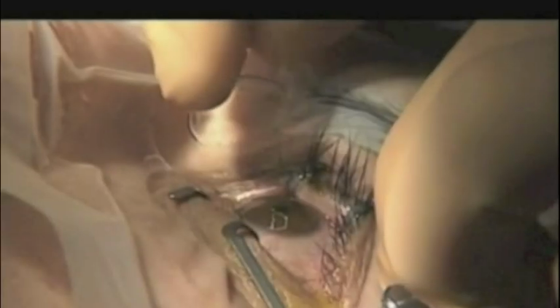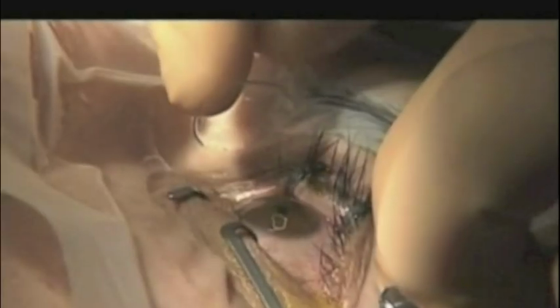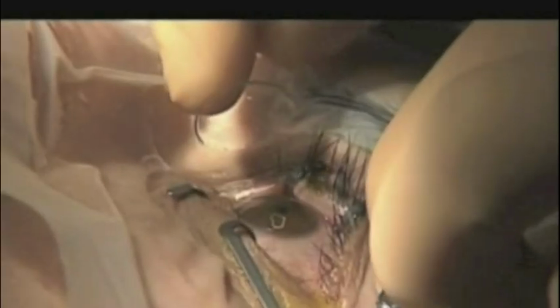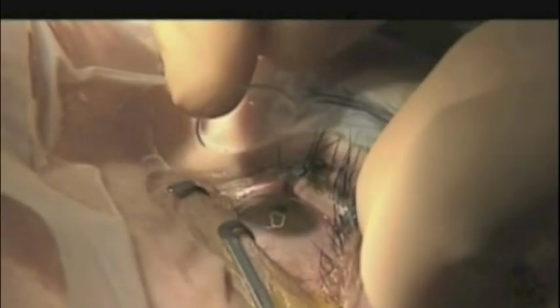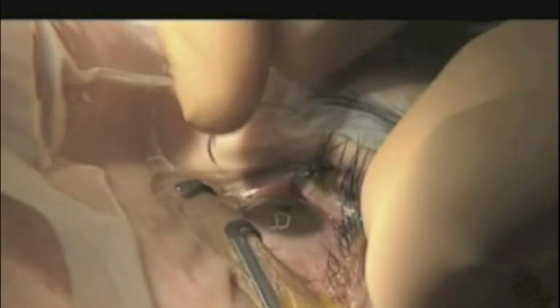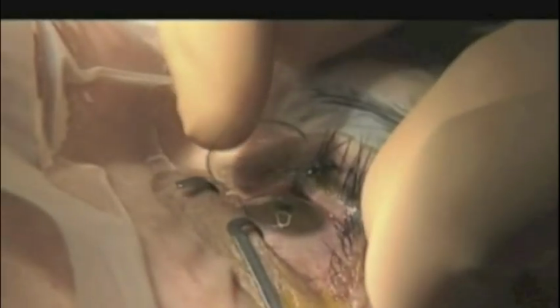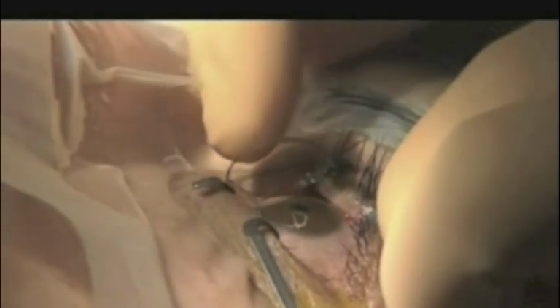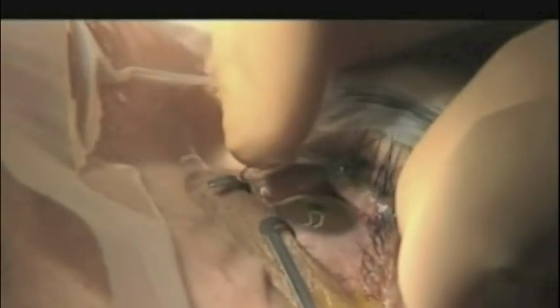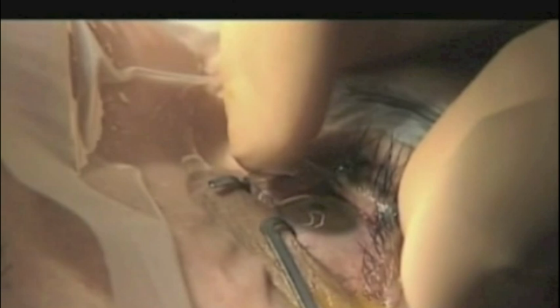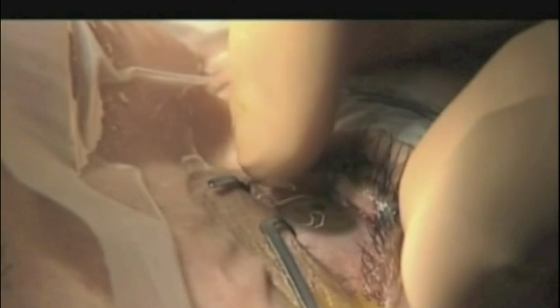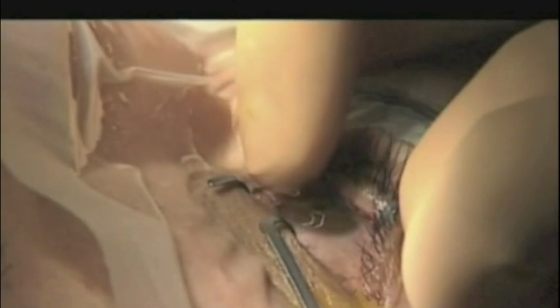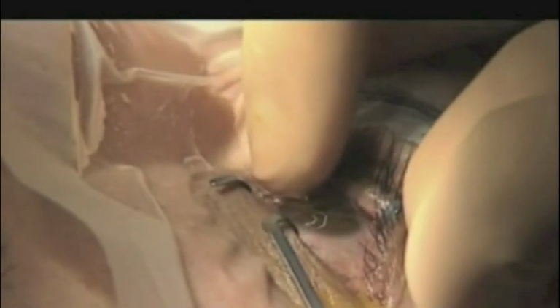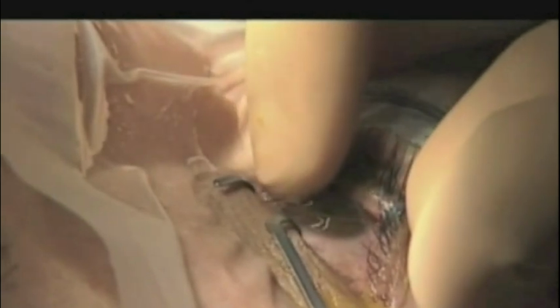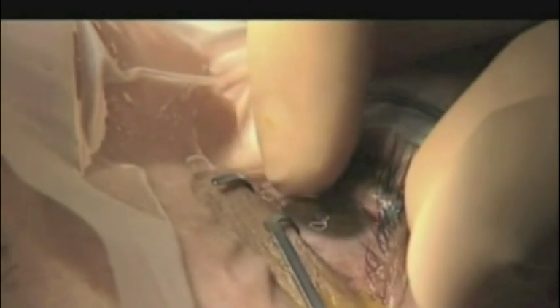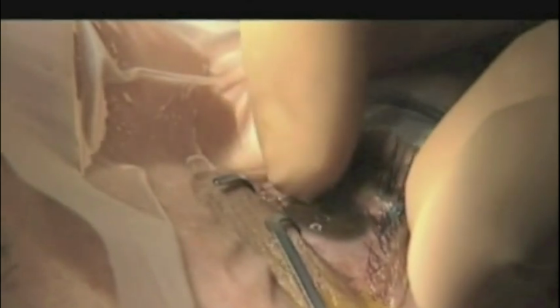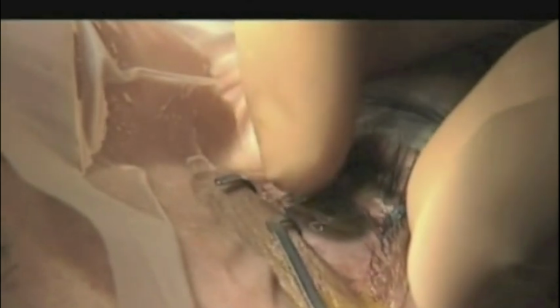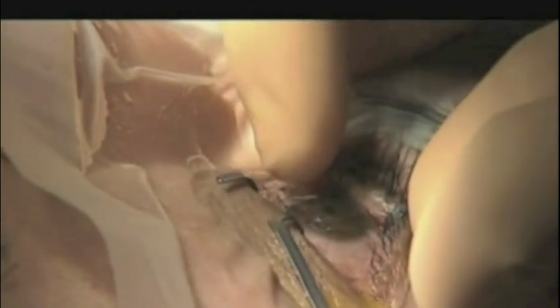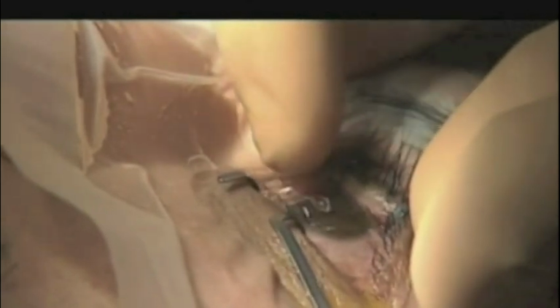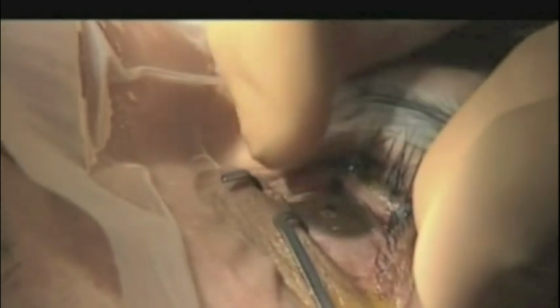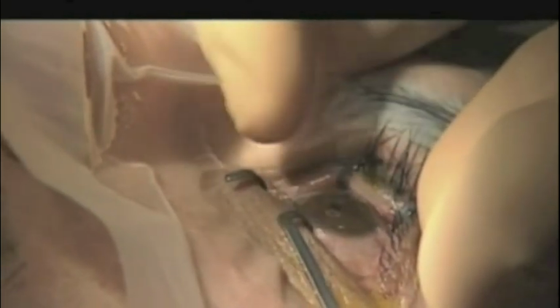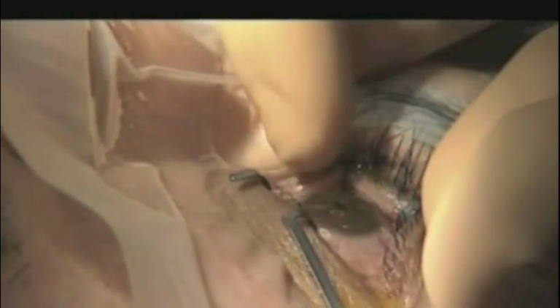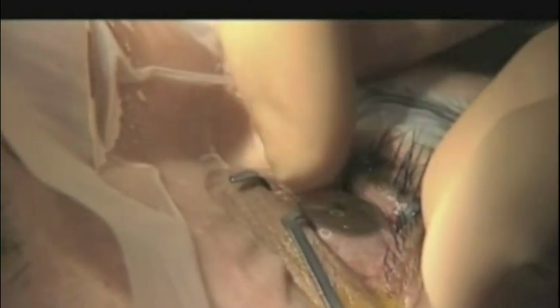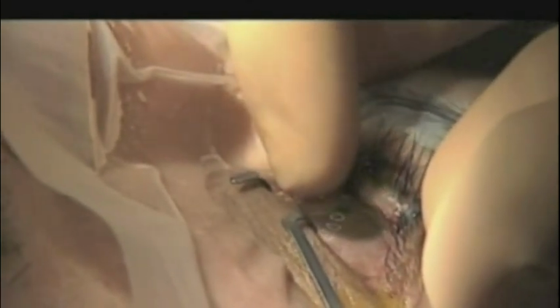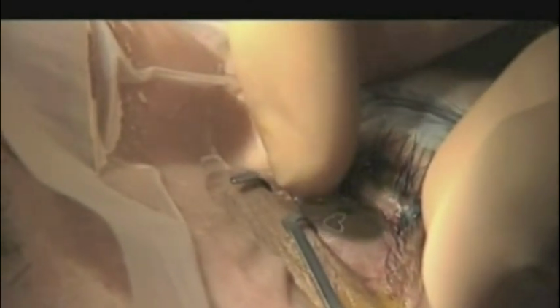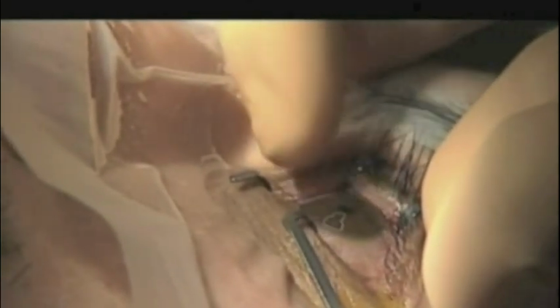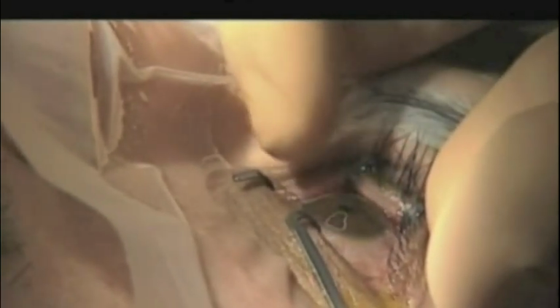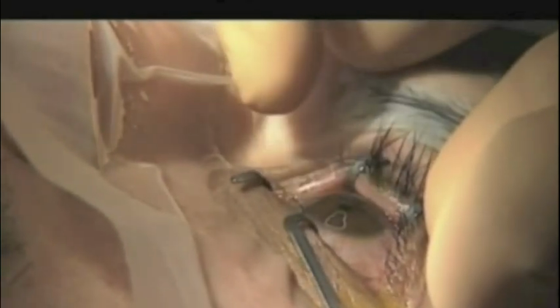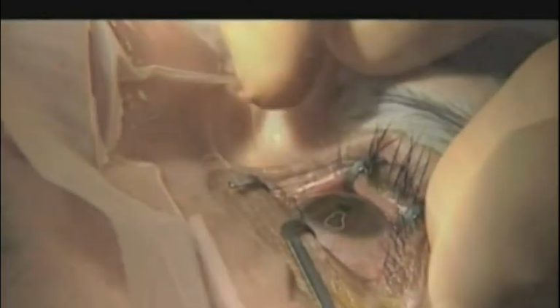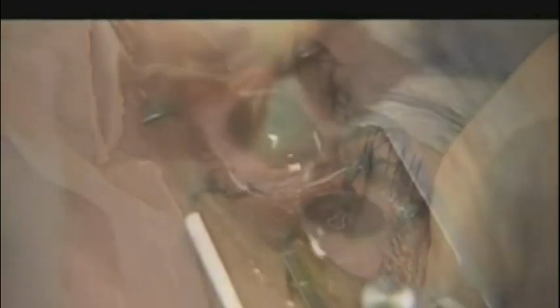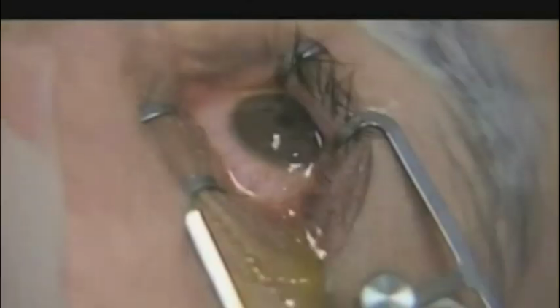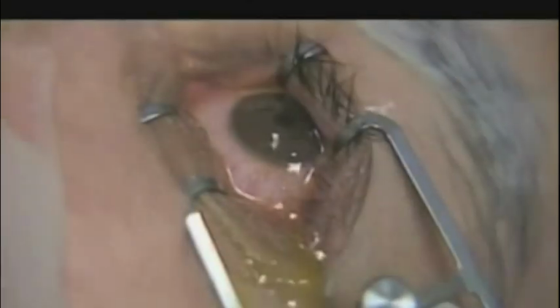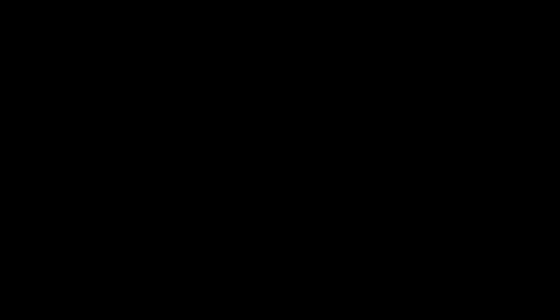The procedure takes approximately one hour, and at the conclusion of the procedure a soft contact lens is placed on the eye.